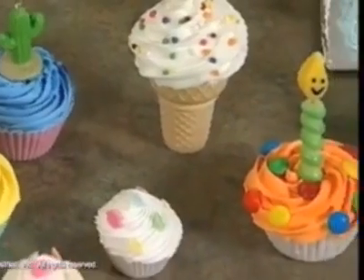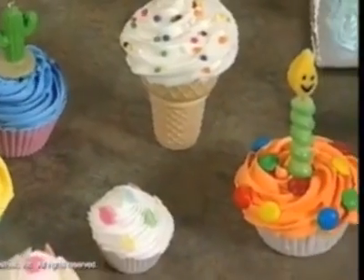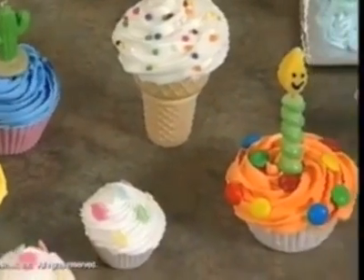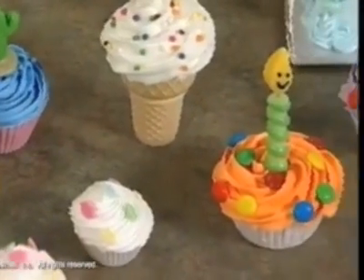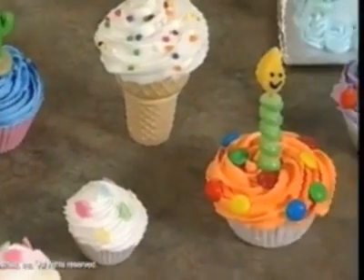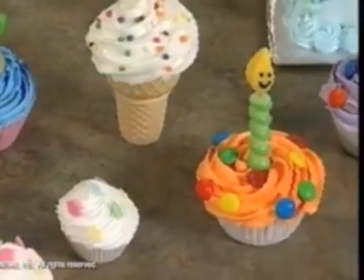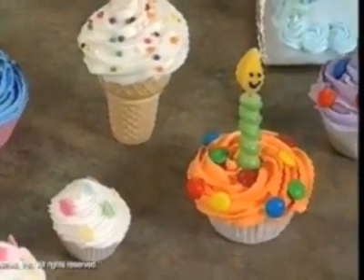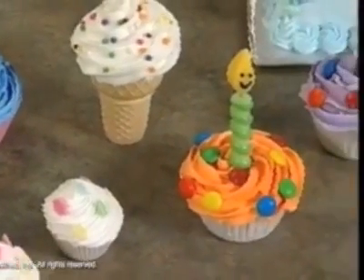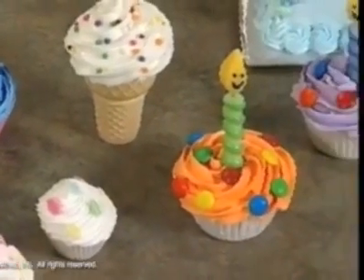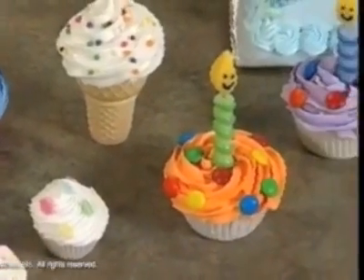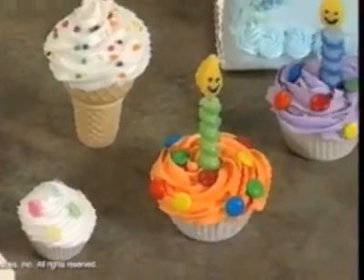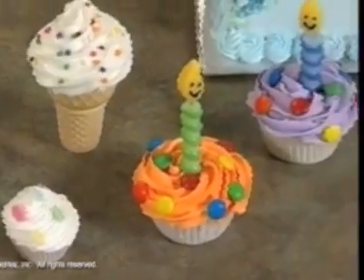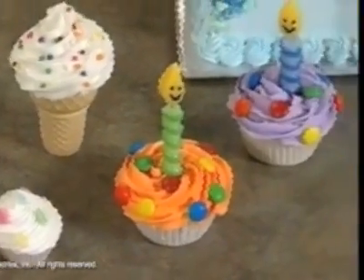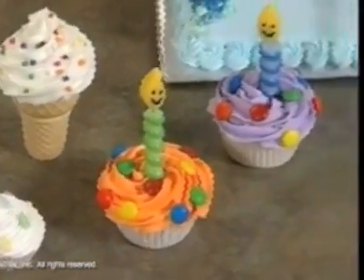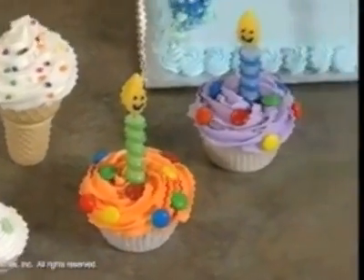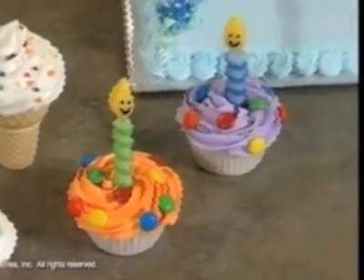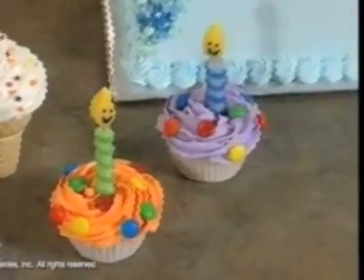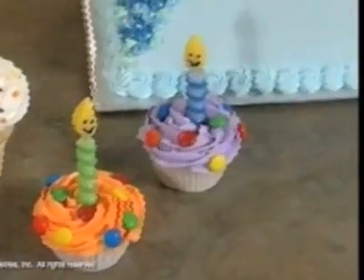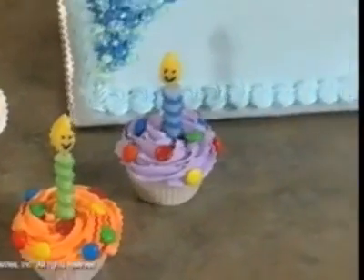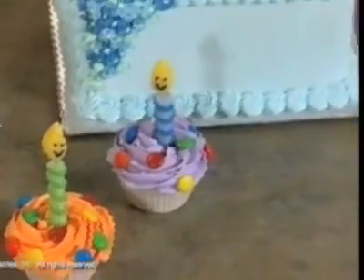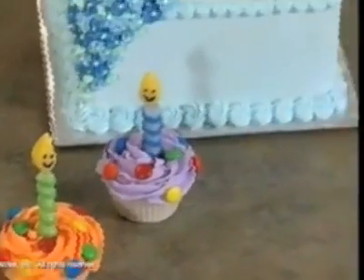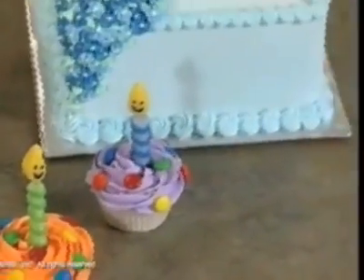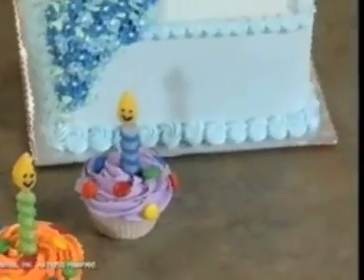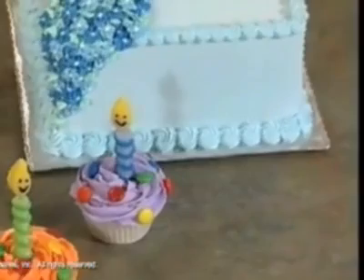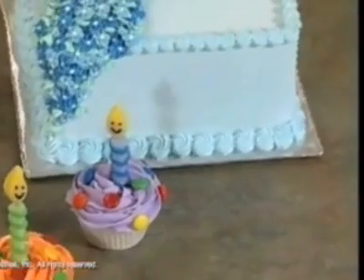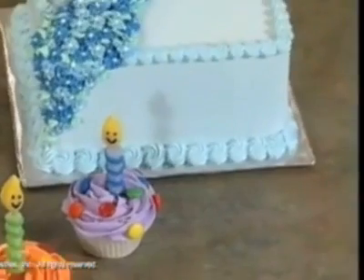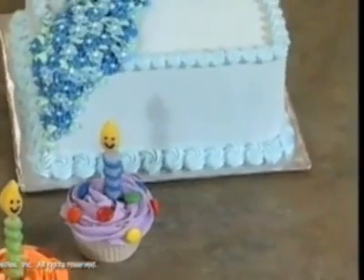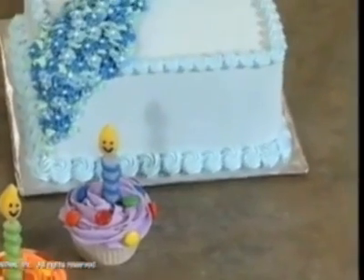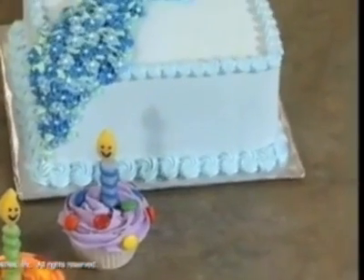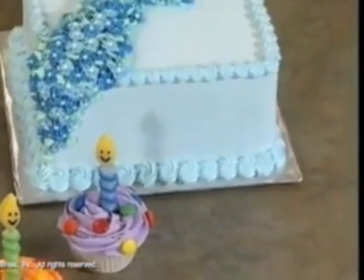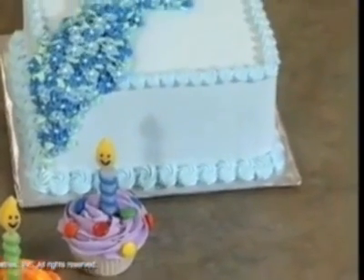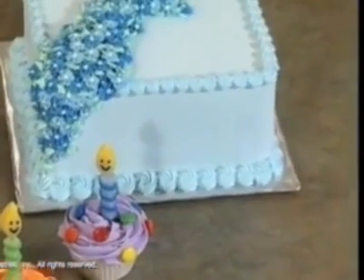On this other cake we have rosettes made with two different star tips for the border. And that's how you make rosettes — the star tip is so versatile.